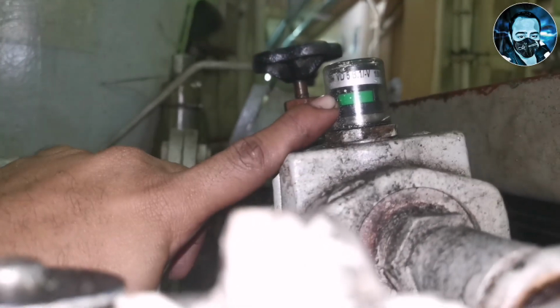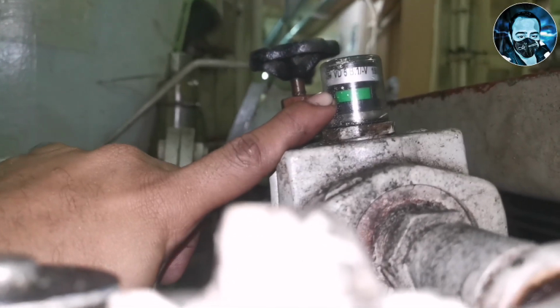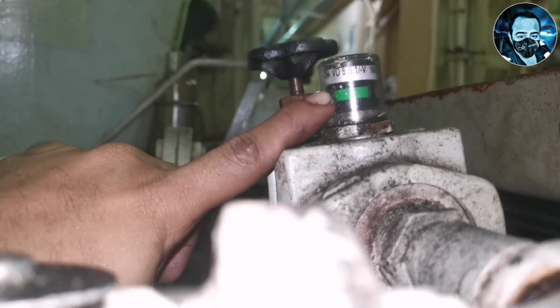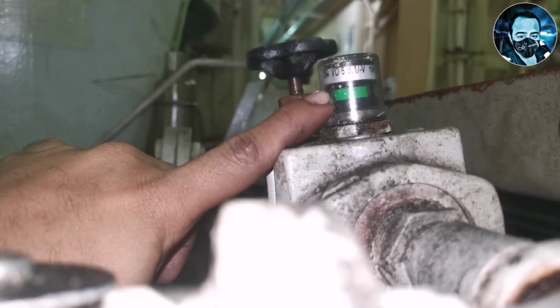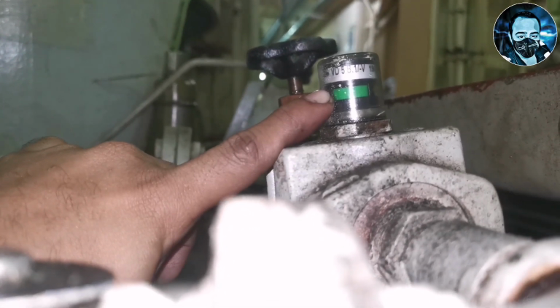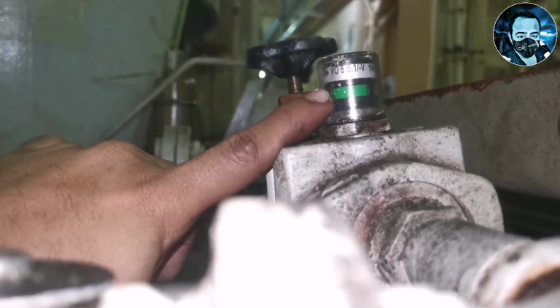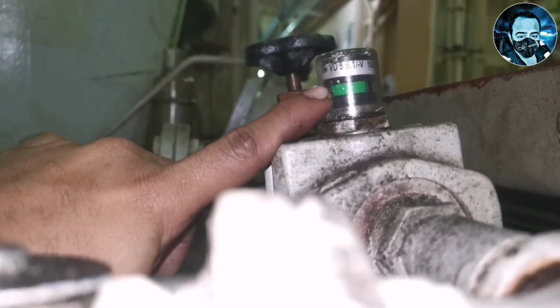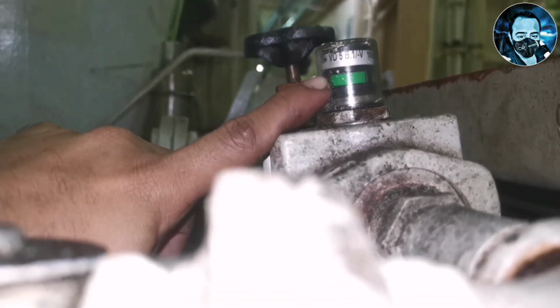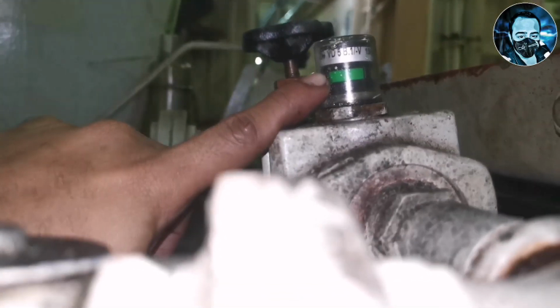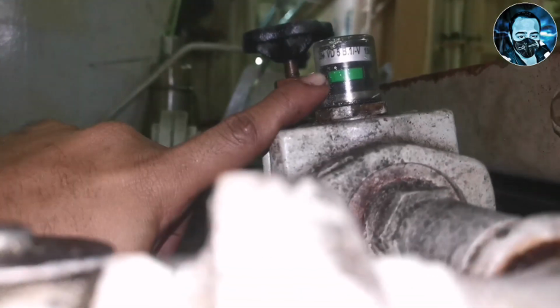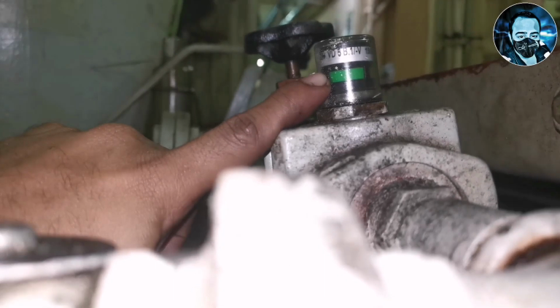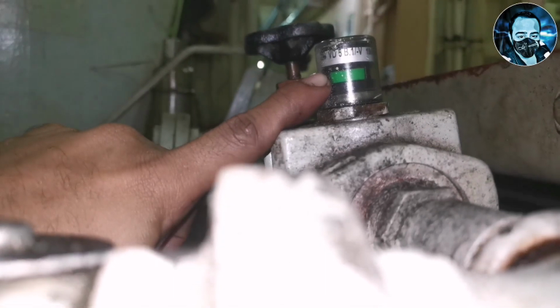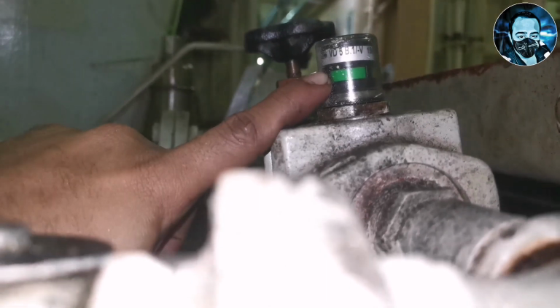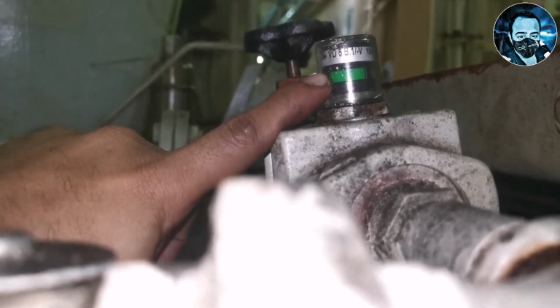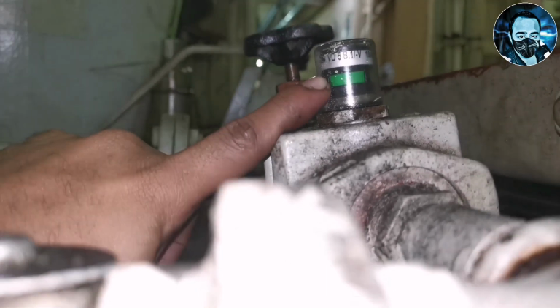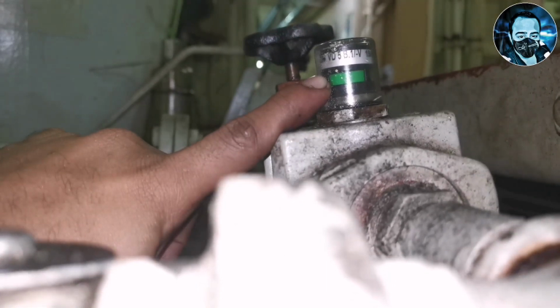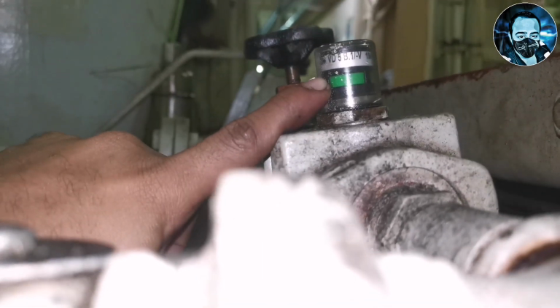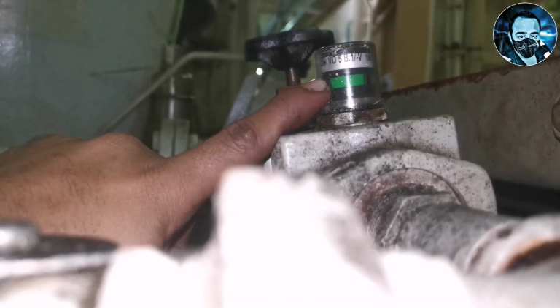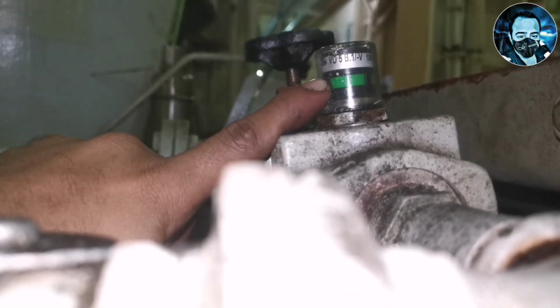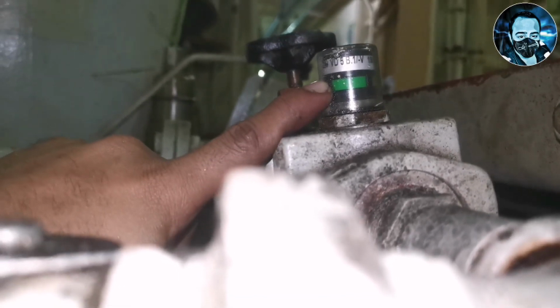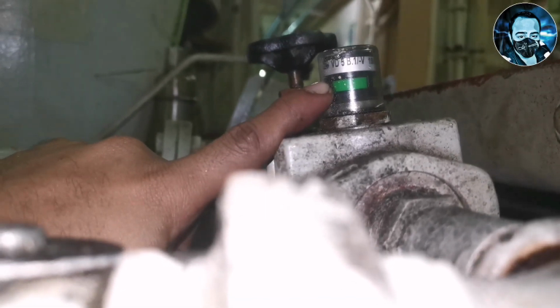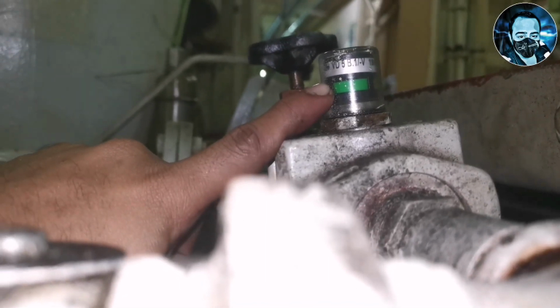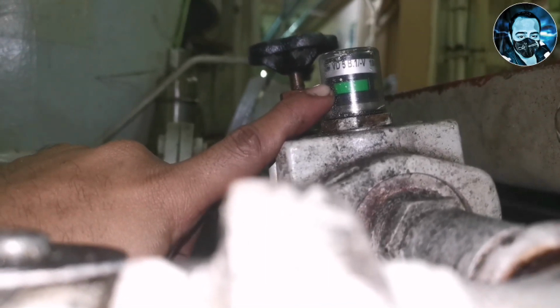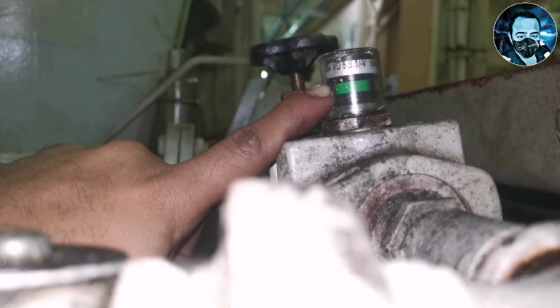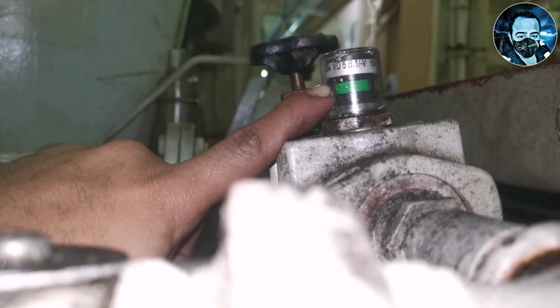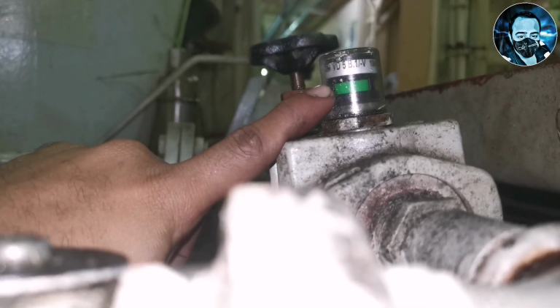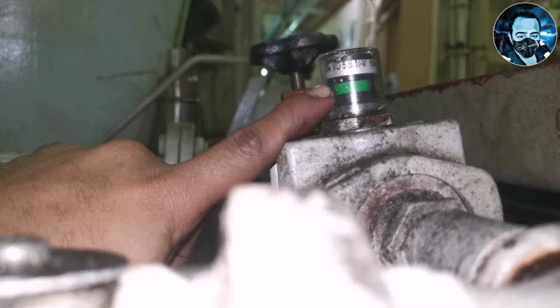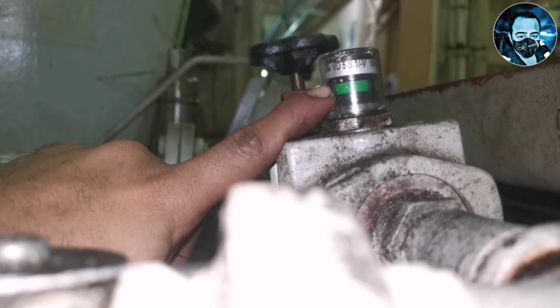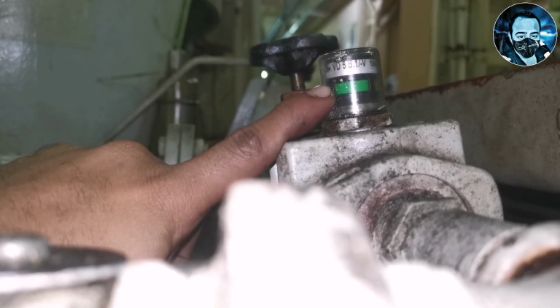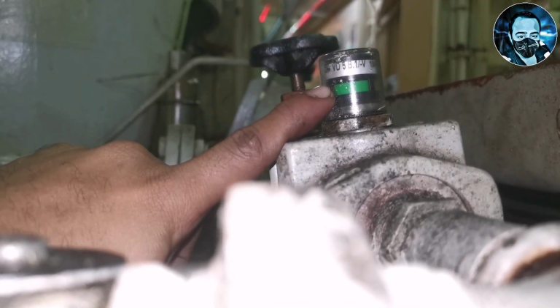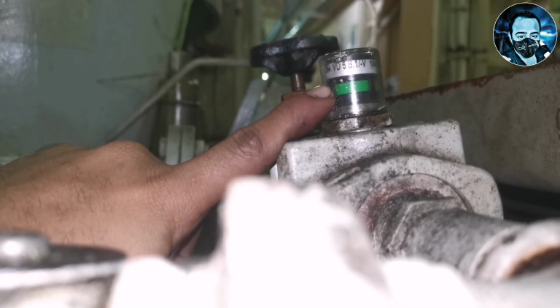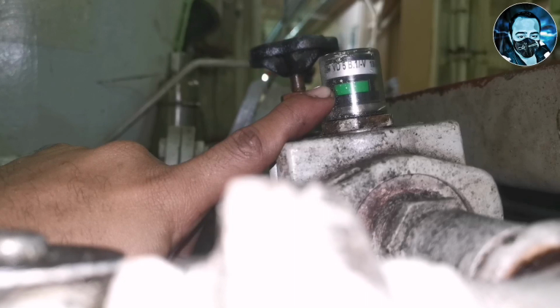When the pump is started, the filter indicator will change to red color if the filter is clogged. So let's see.